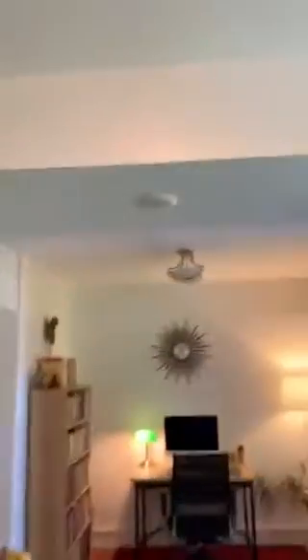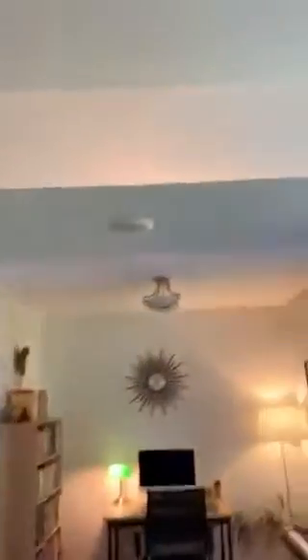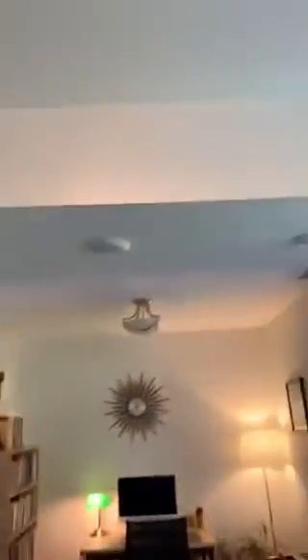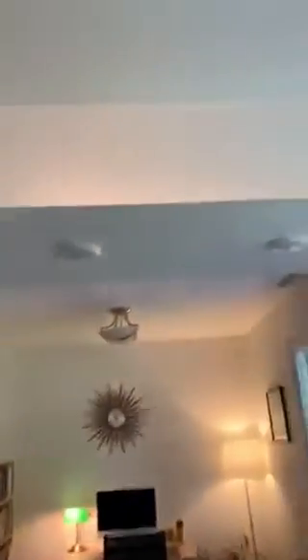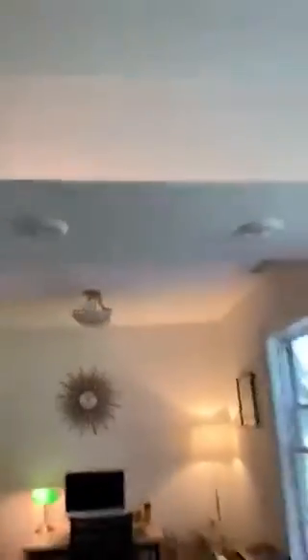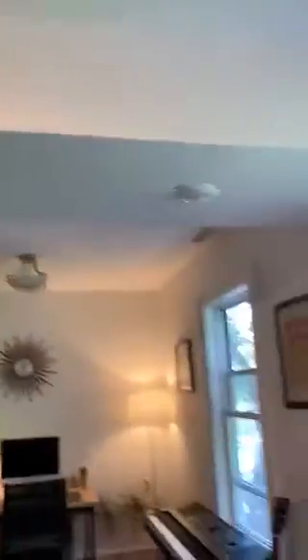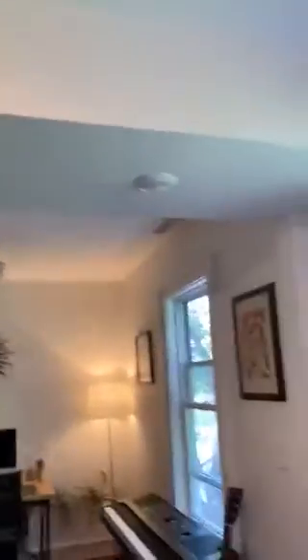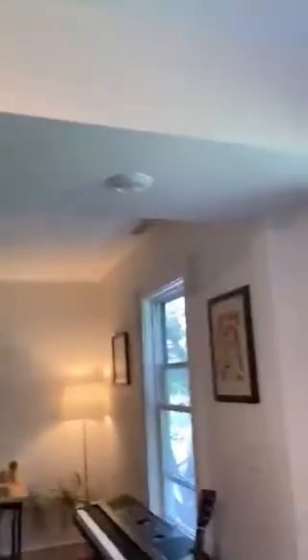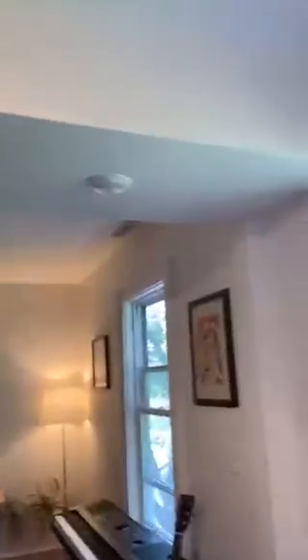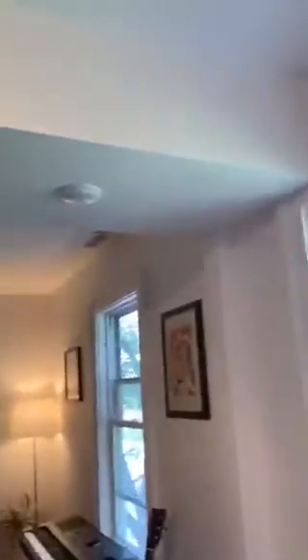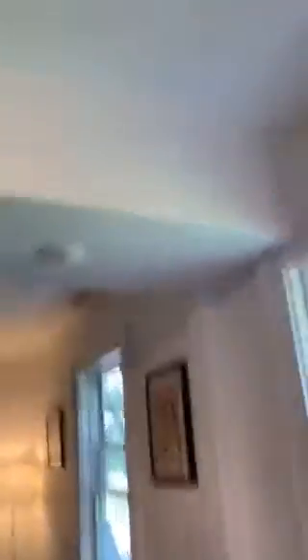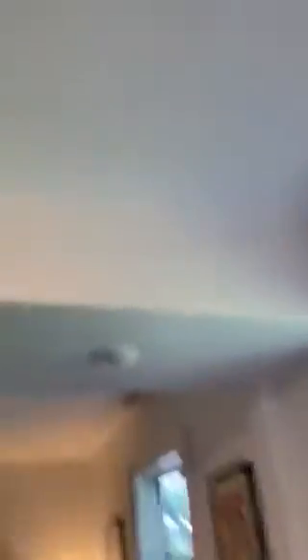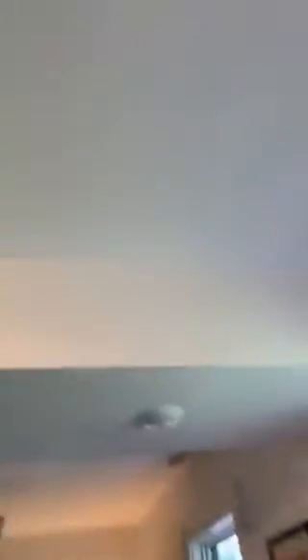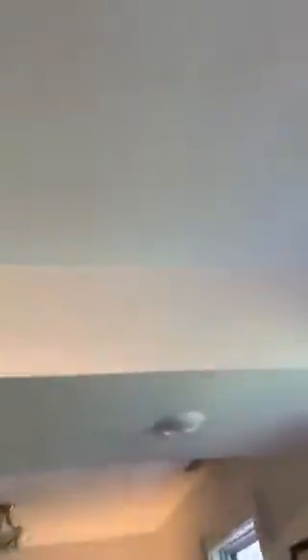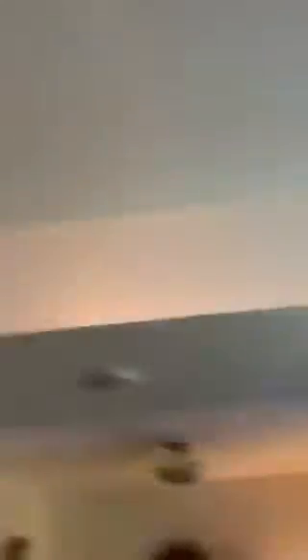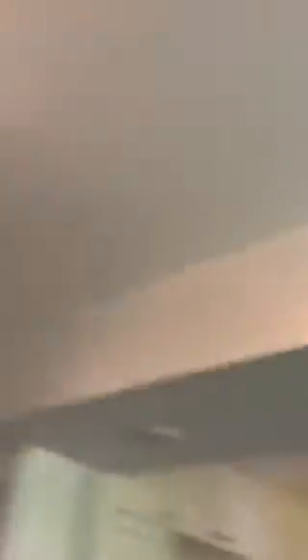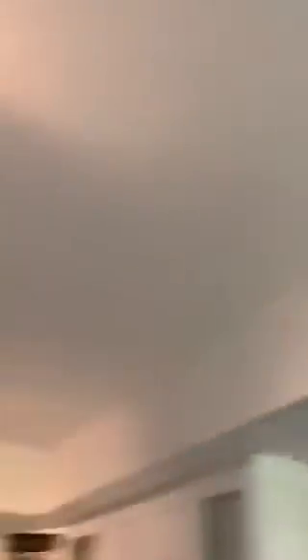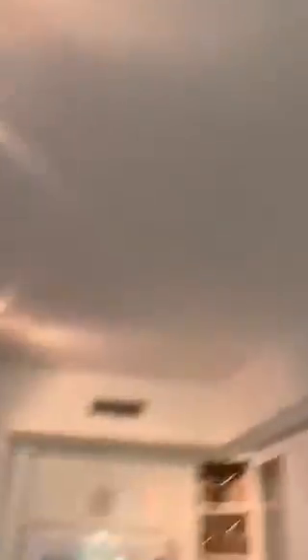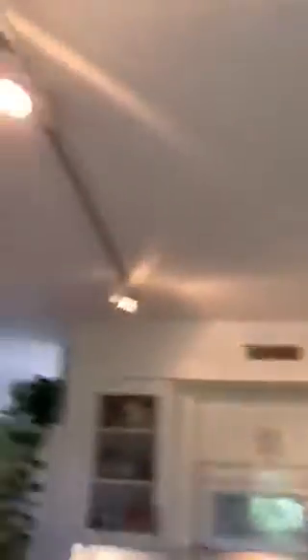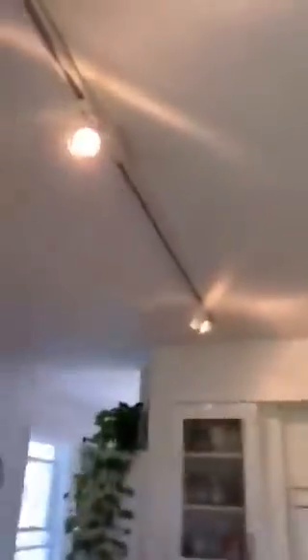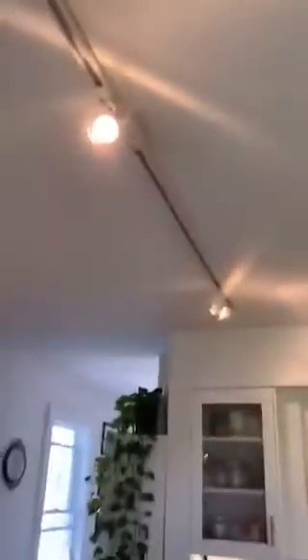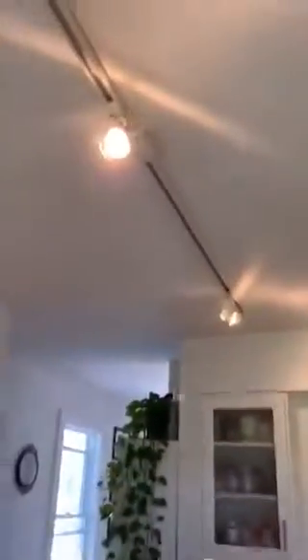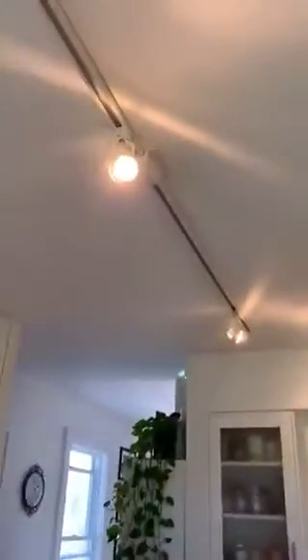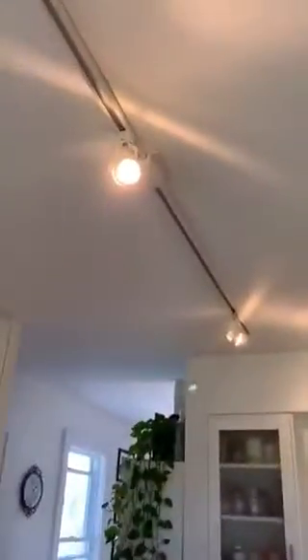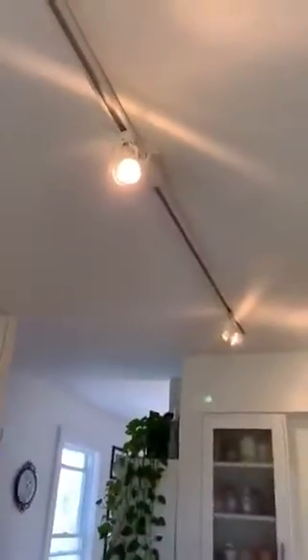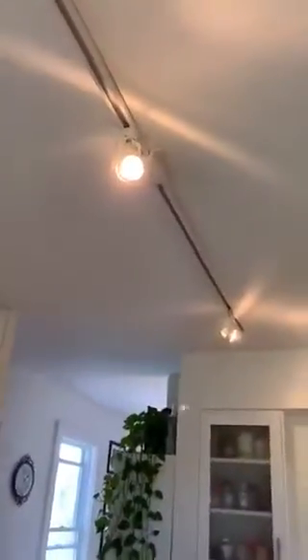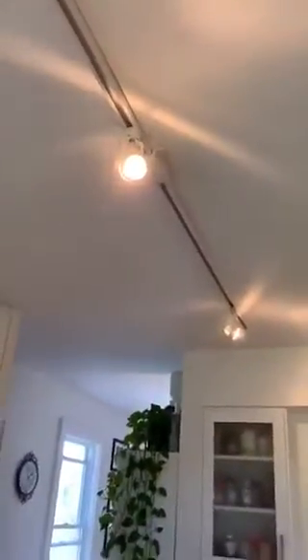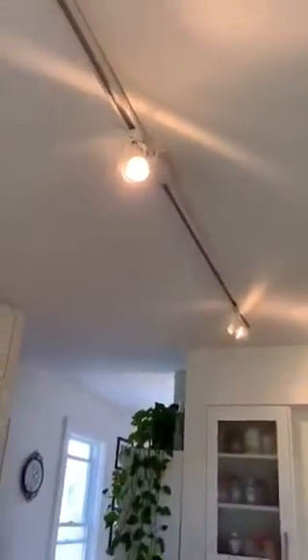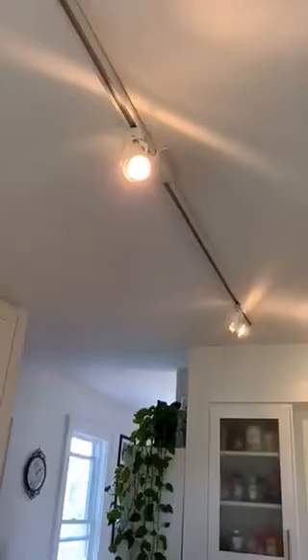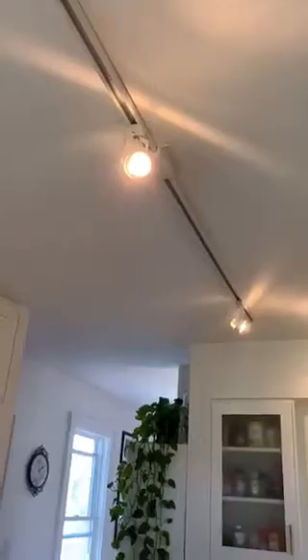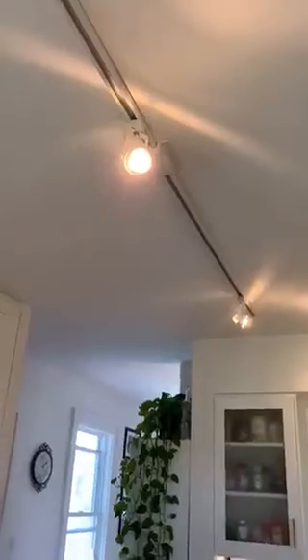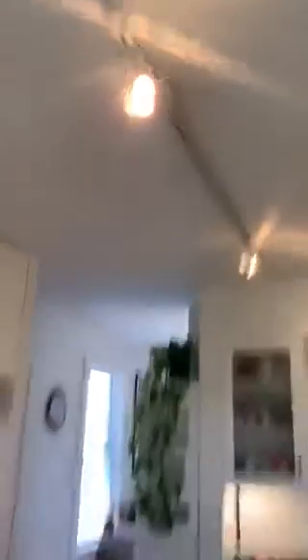We've also got recessed lighting throughout the kitchen as well, and track lighting in the ceiling here.